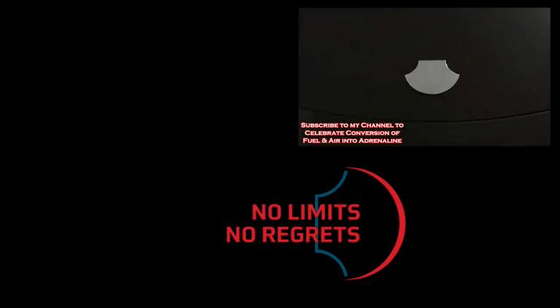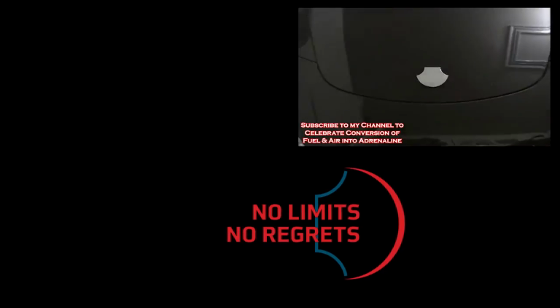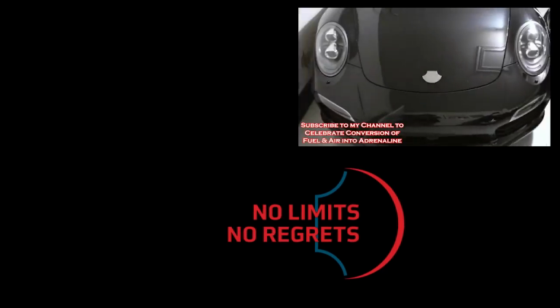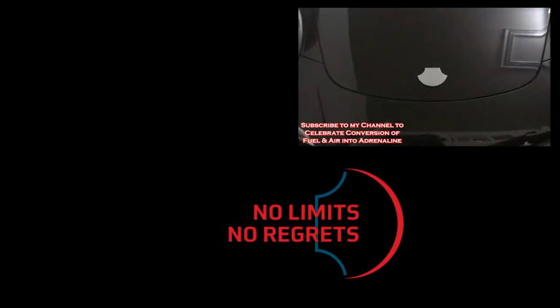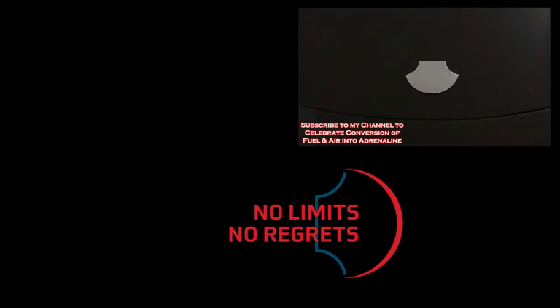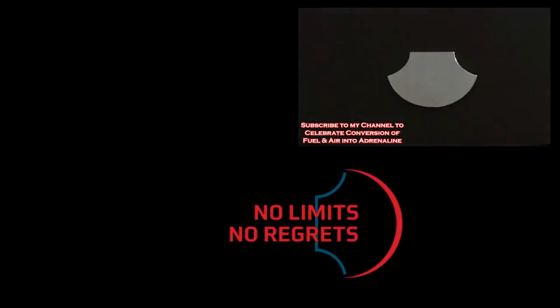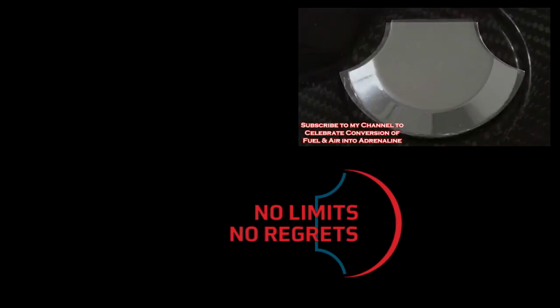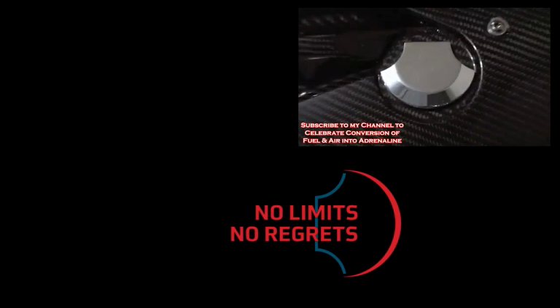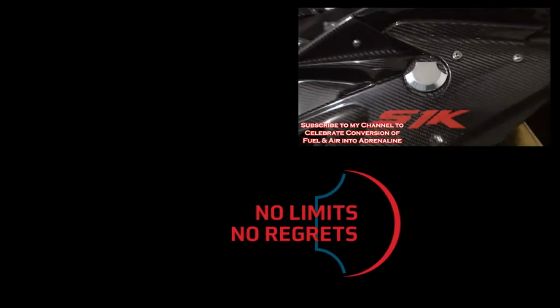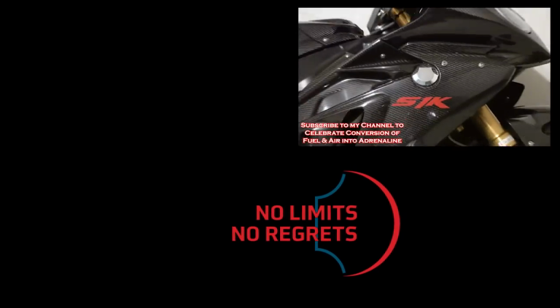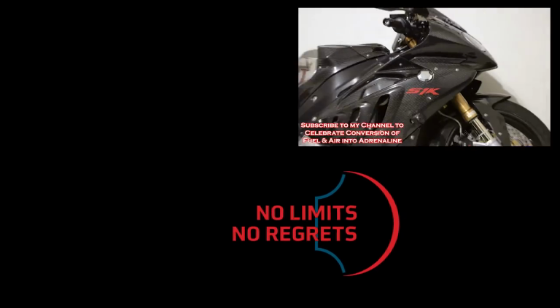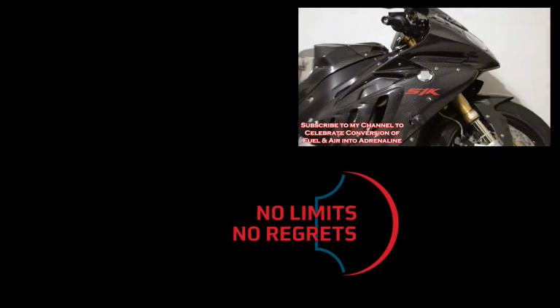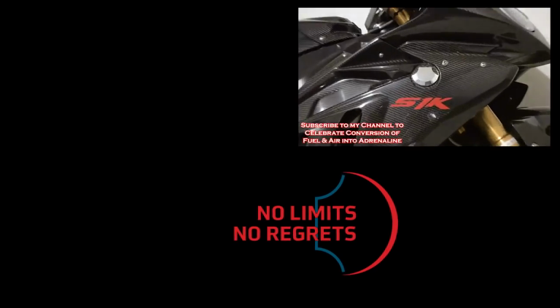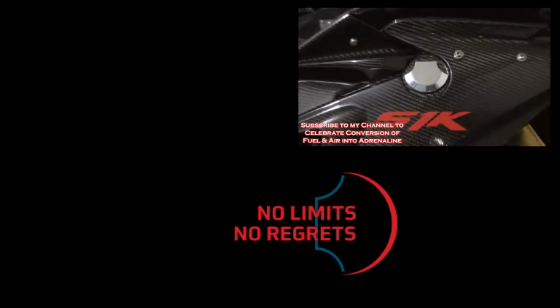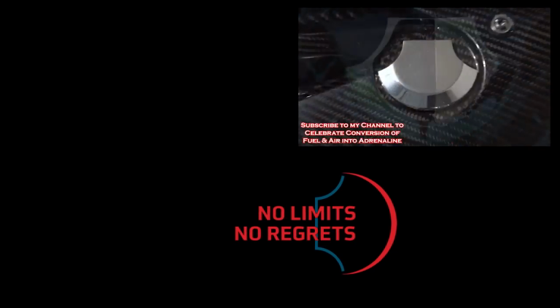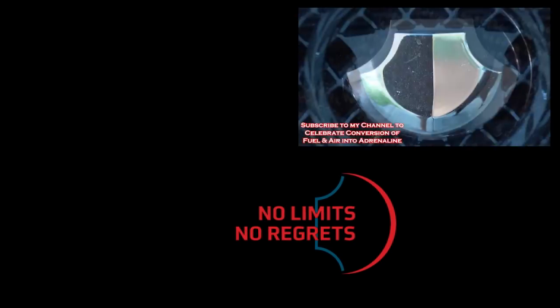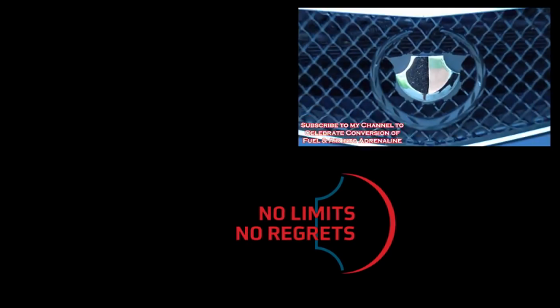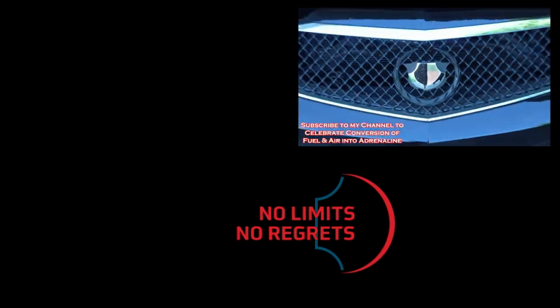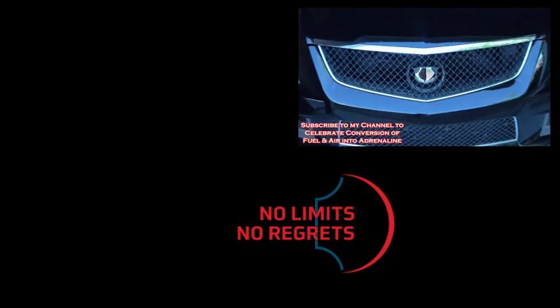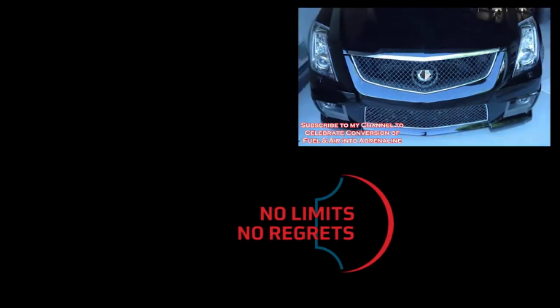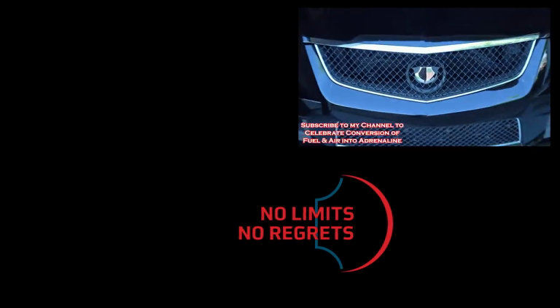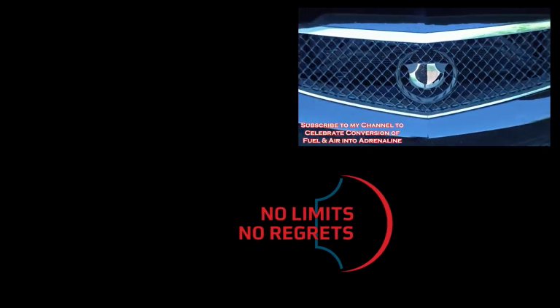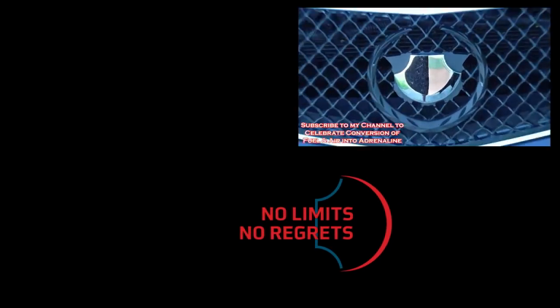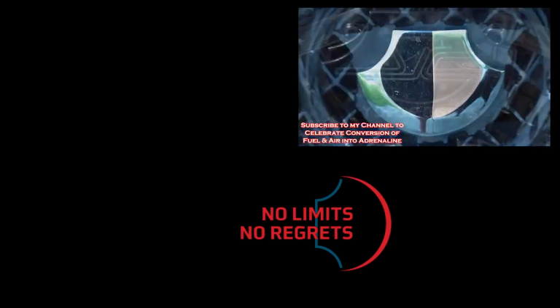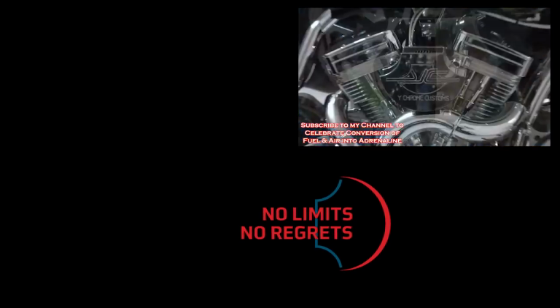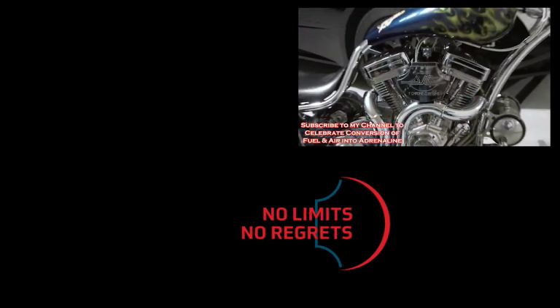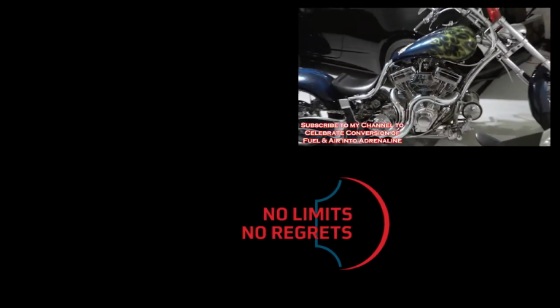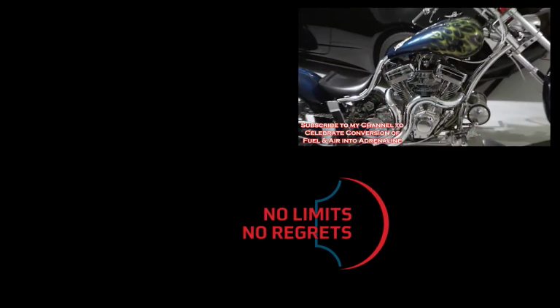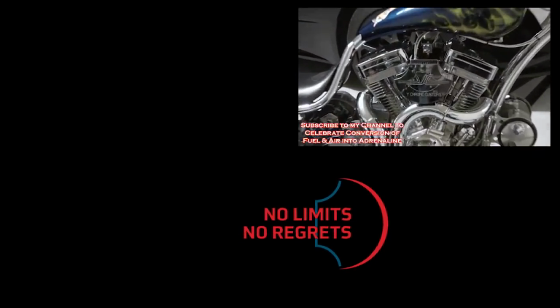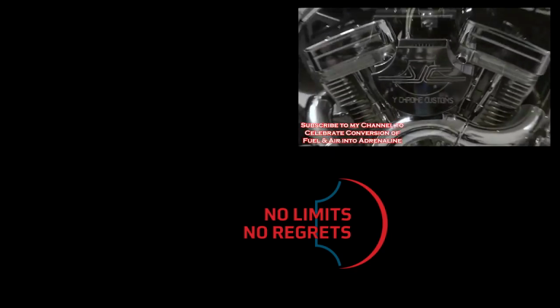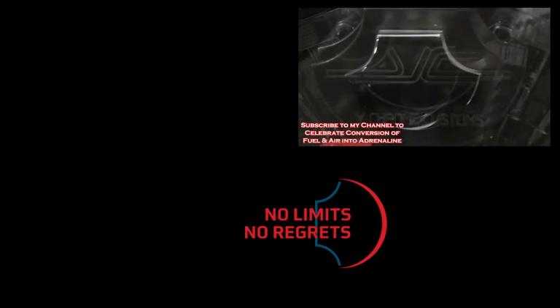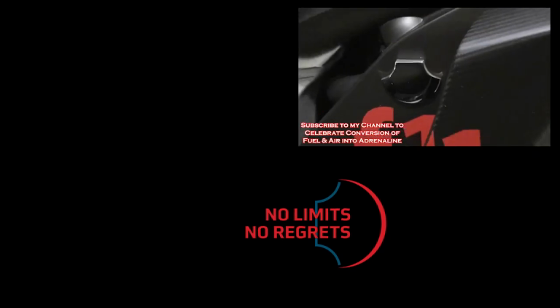Subscribe to my YouTube channel below, and let's celebrate turning fuel and air into adrenaline.